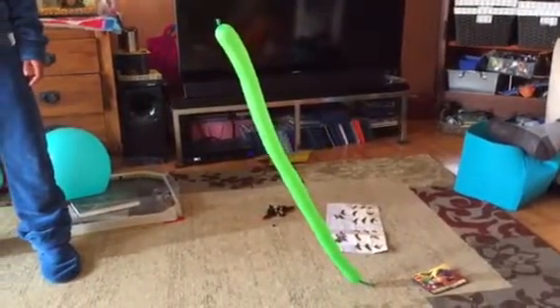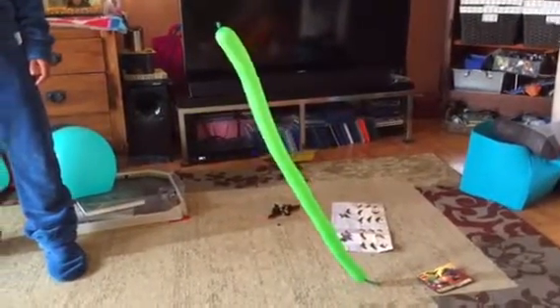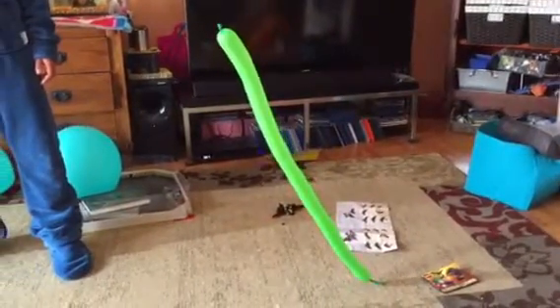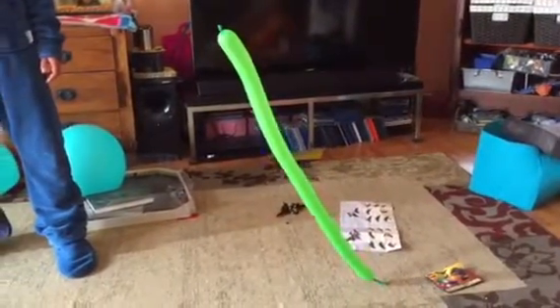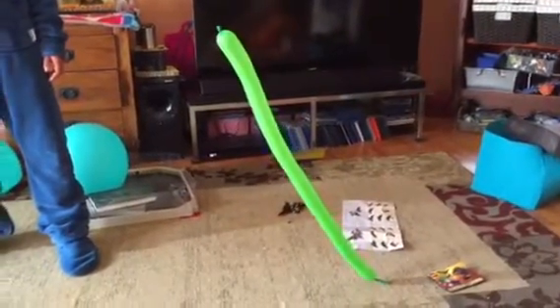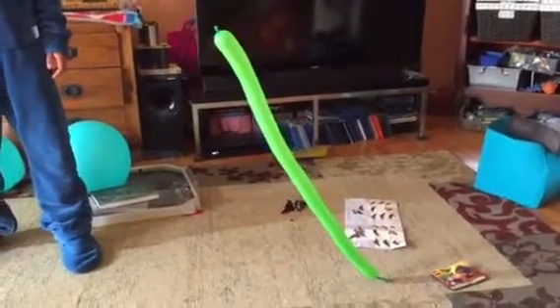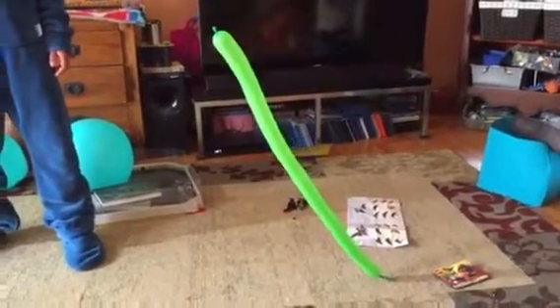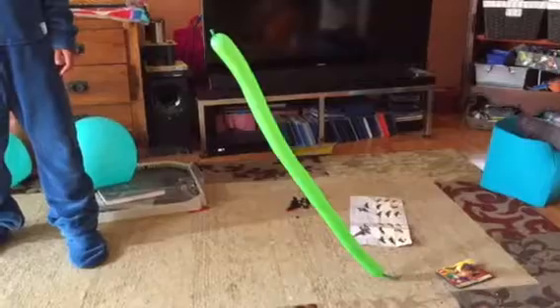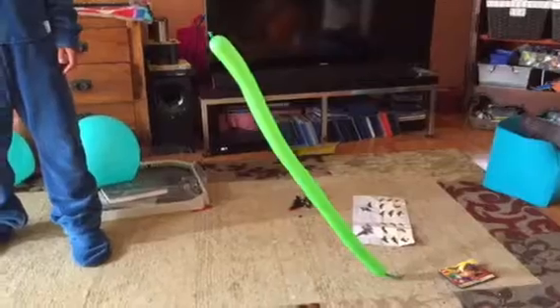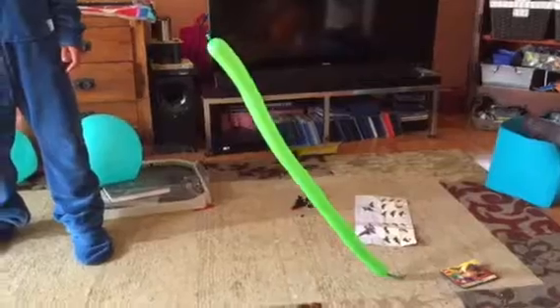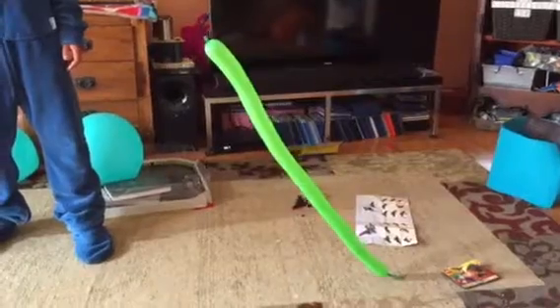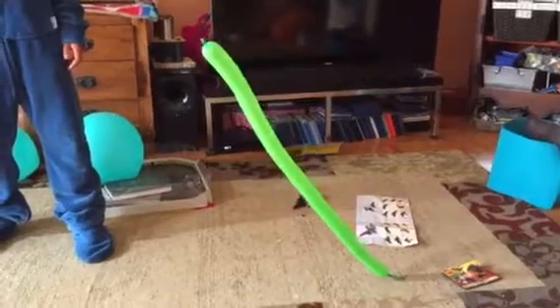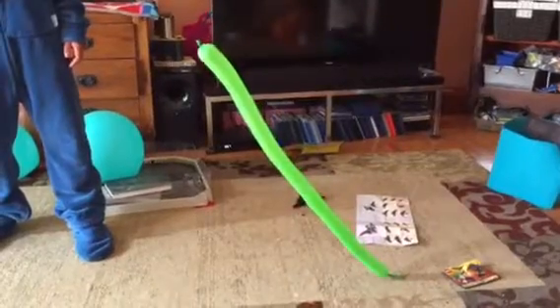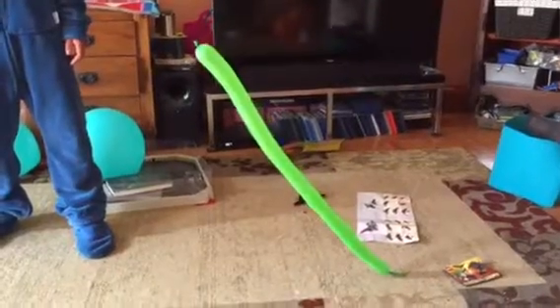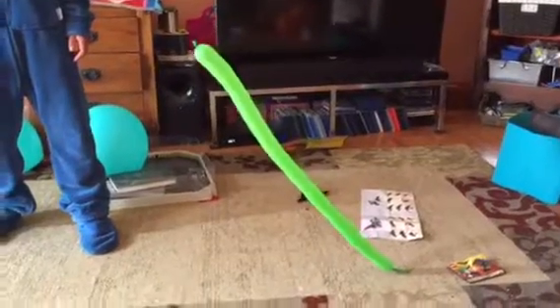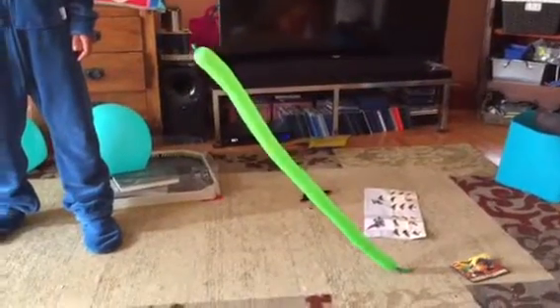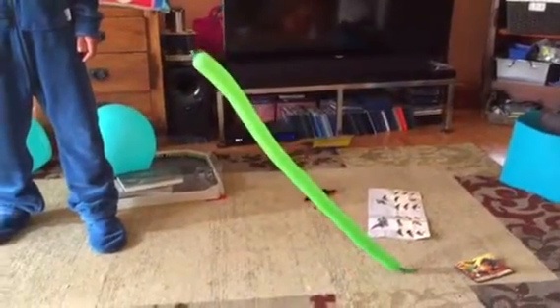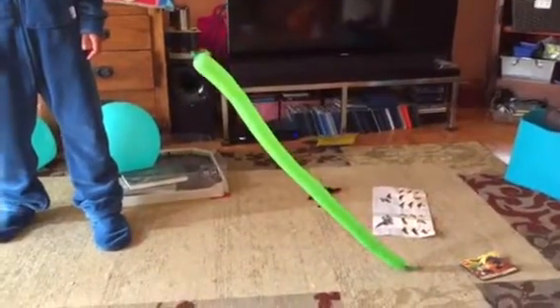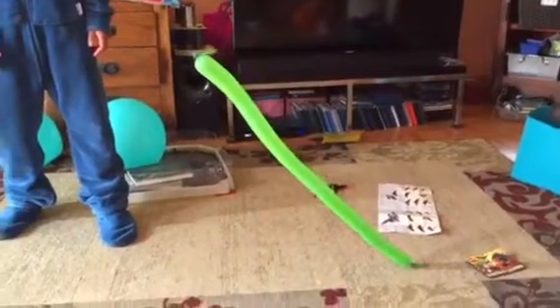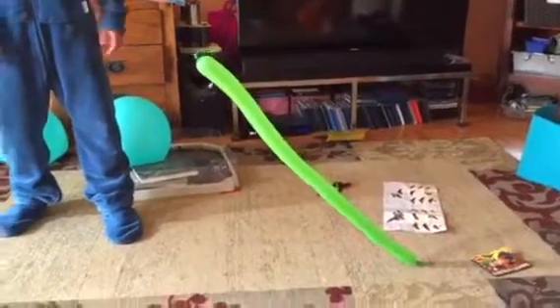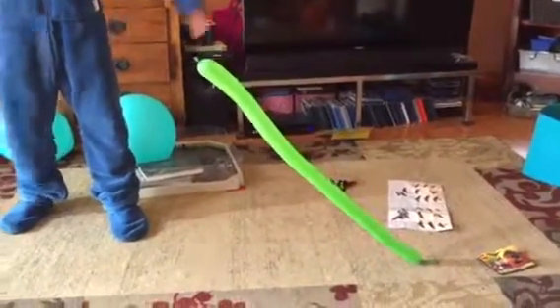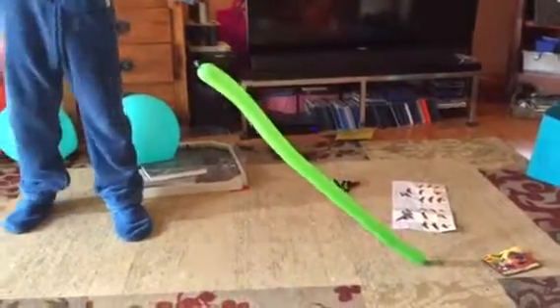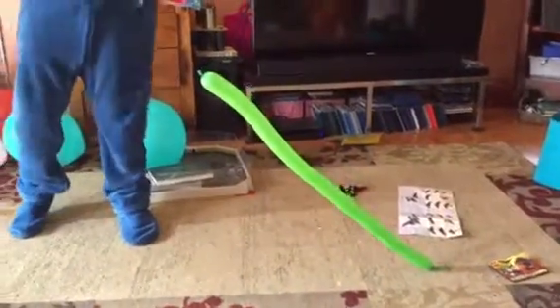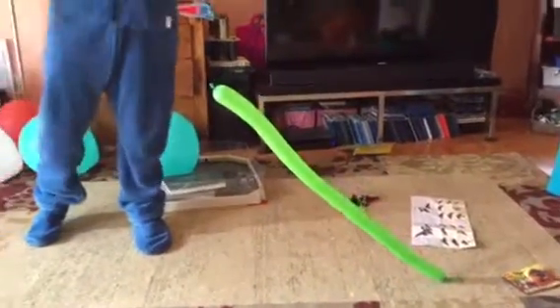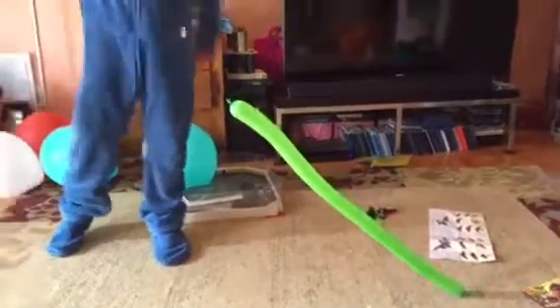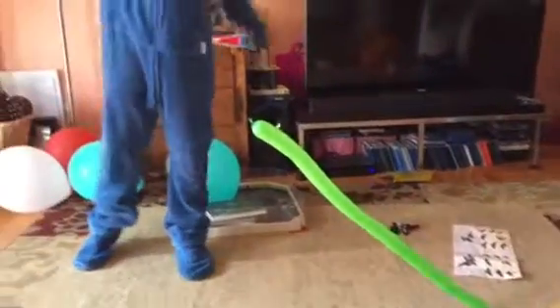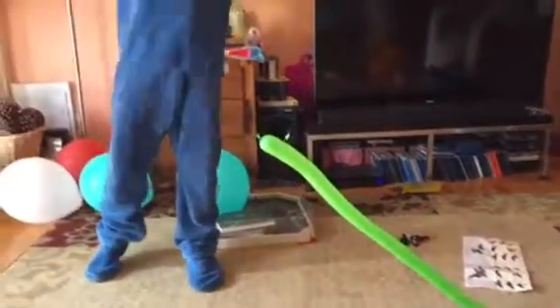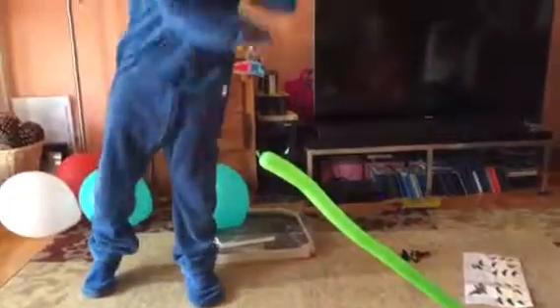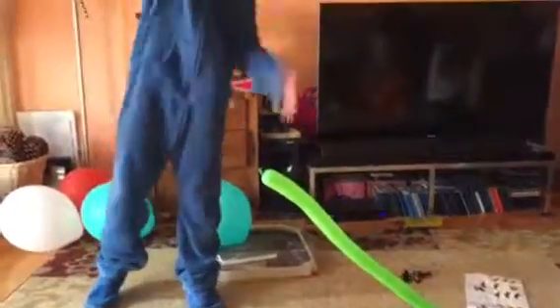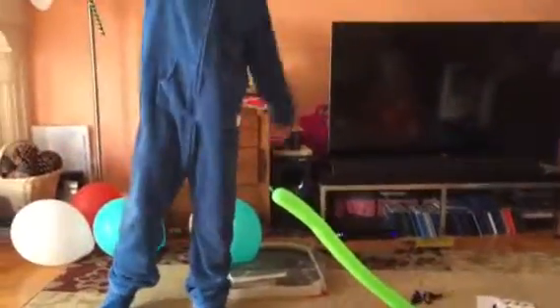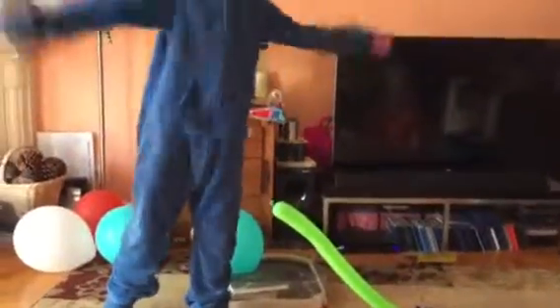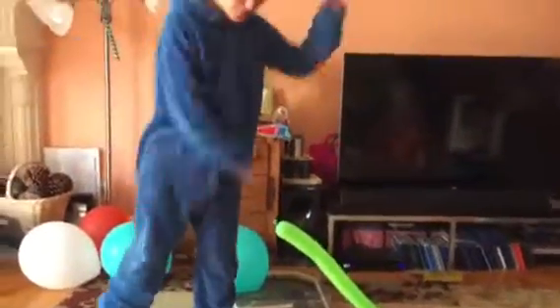This is not slow motion, right? Yeah, this is actually what happened. Look, this is normal motion.